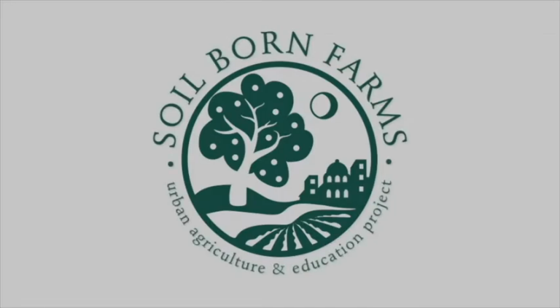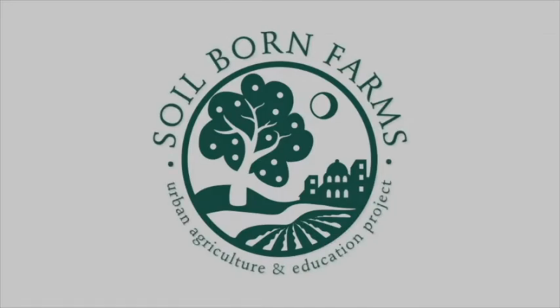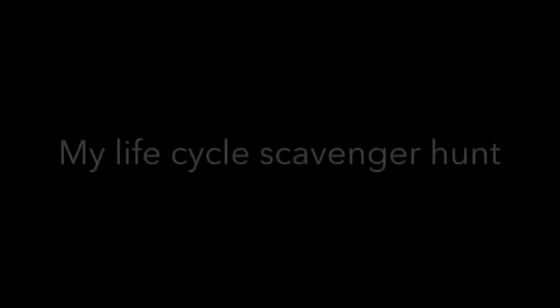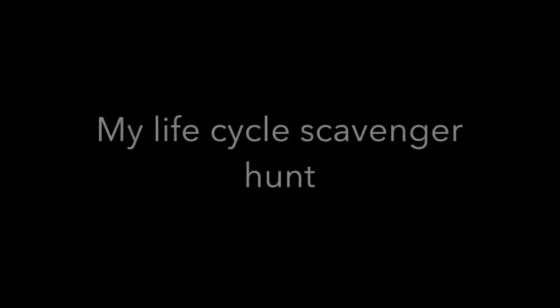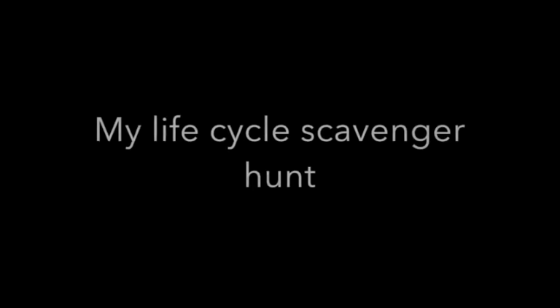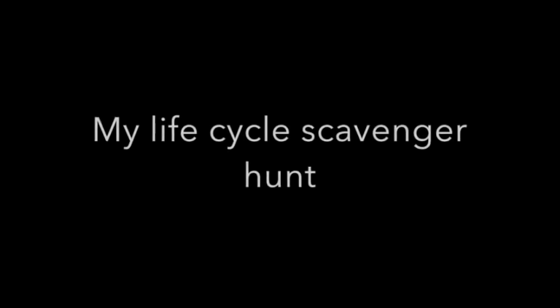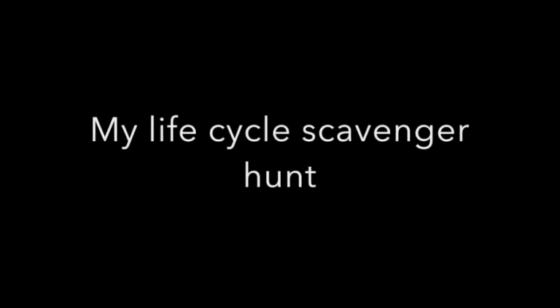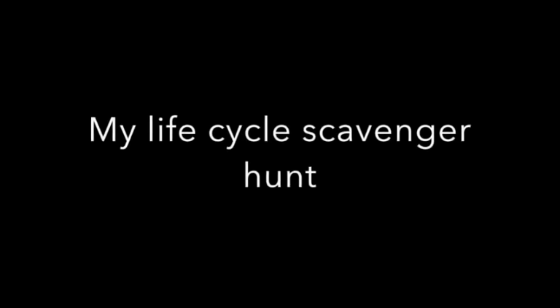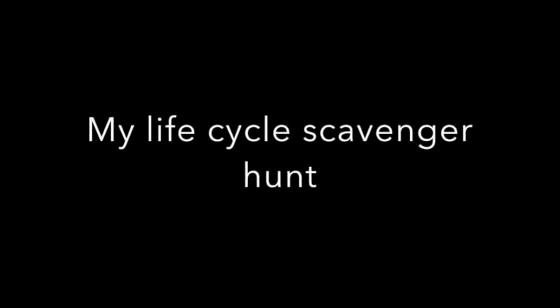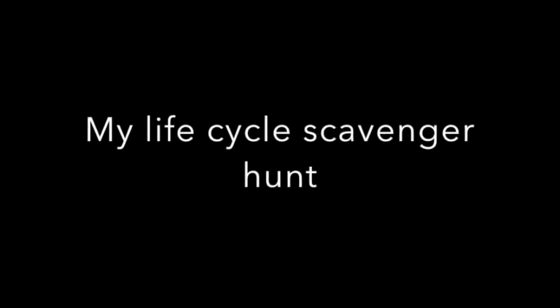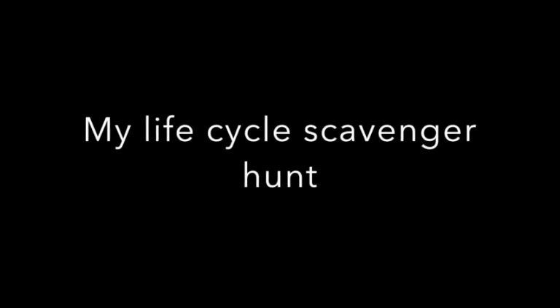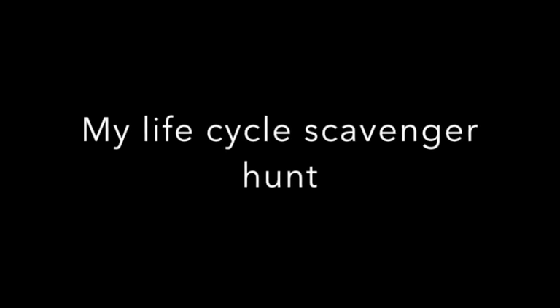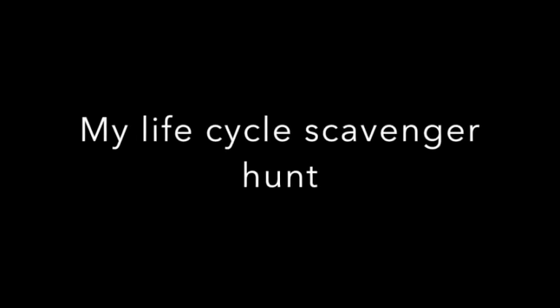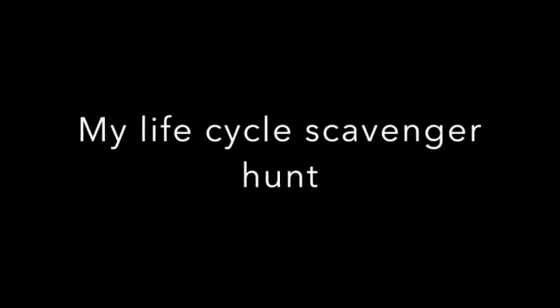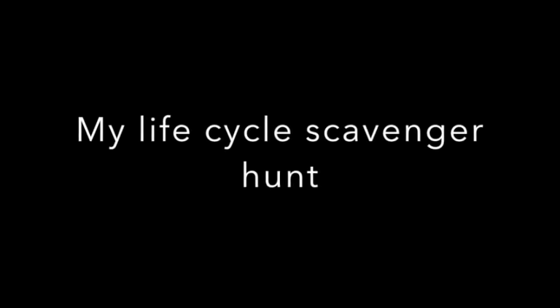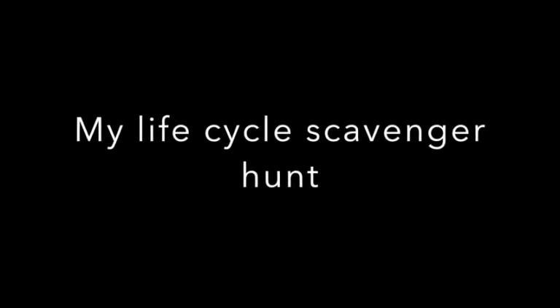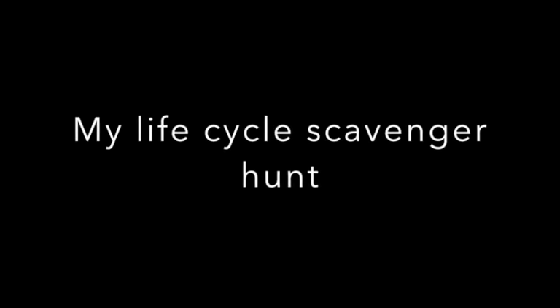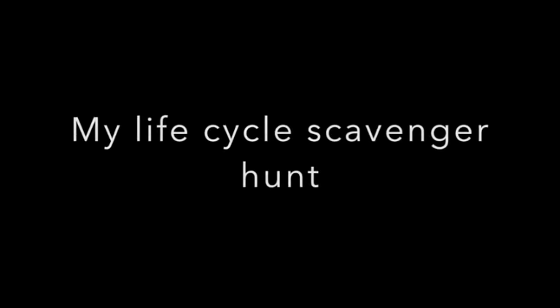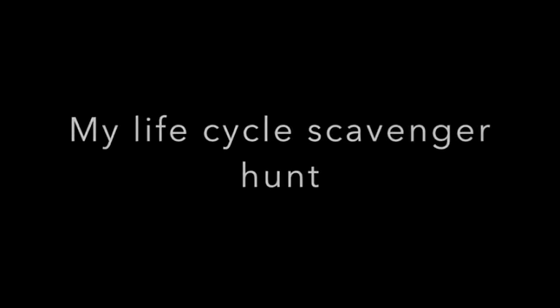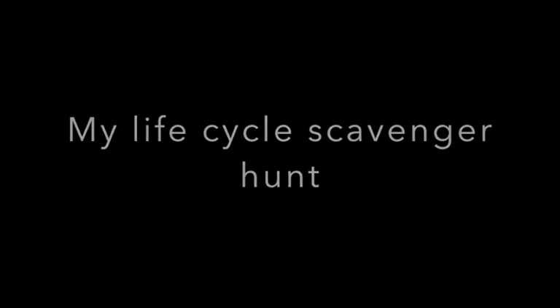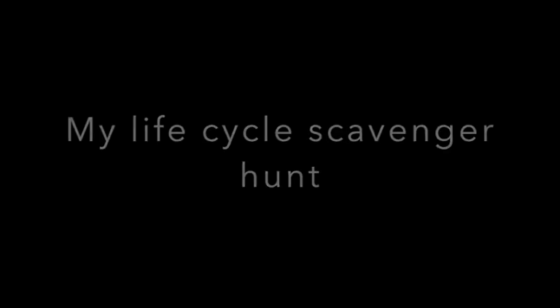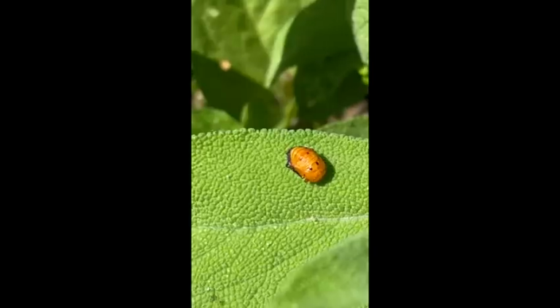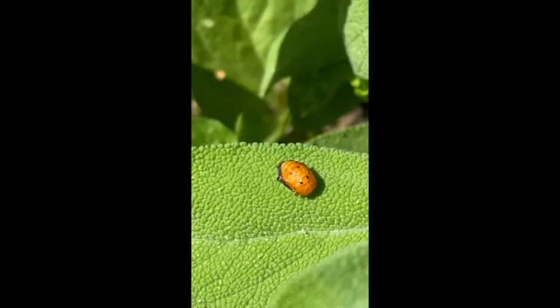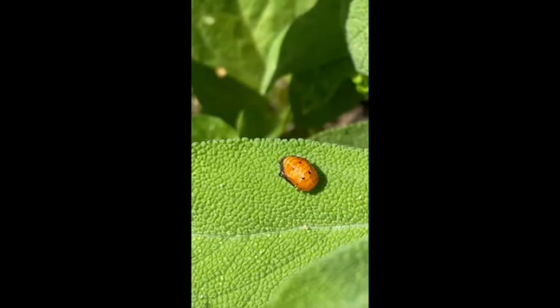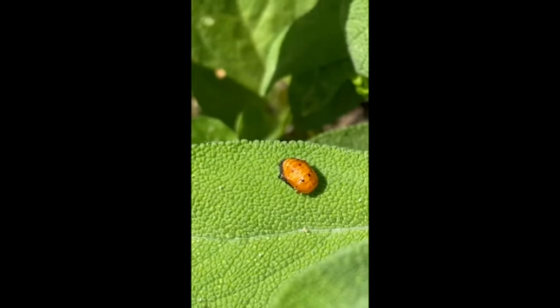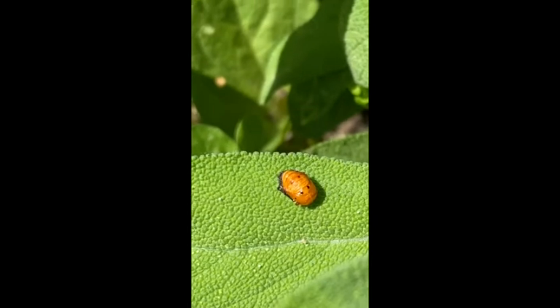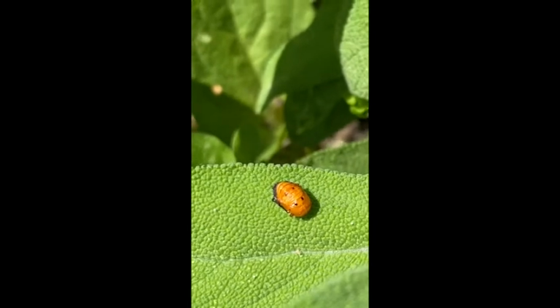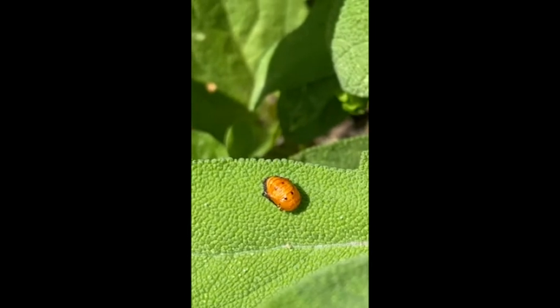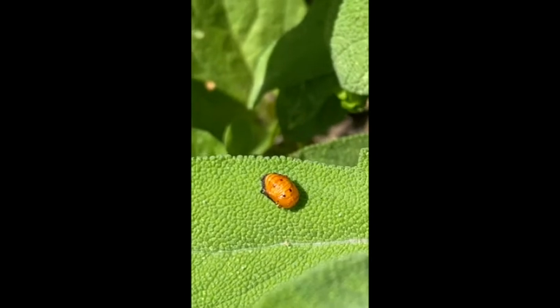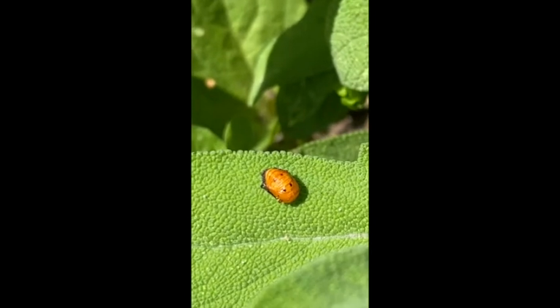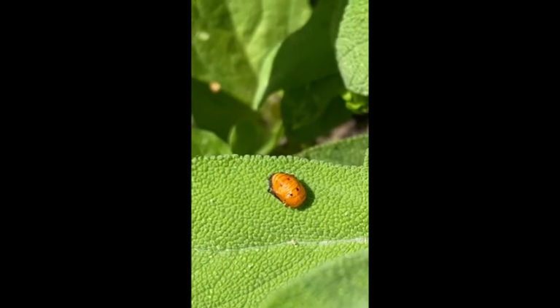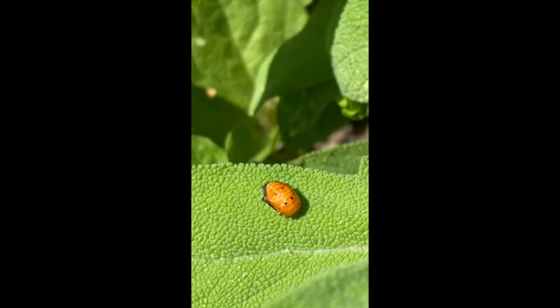This is my life cycle scavenger hunt. I found some ladybug pupa.